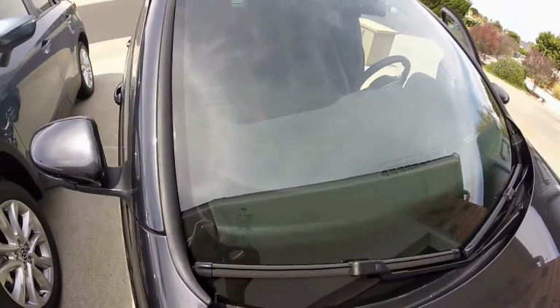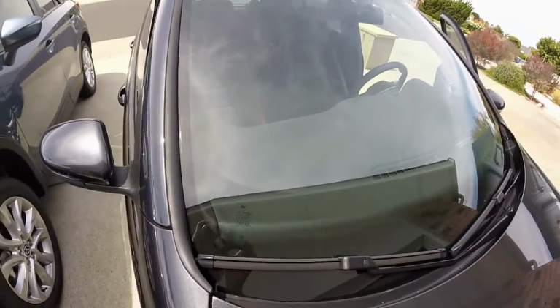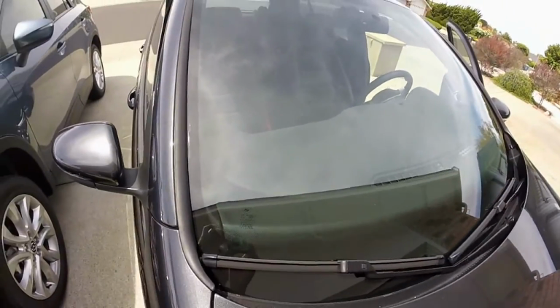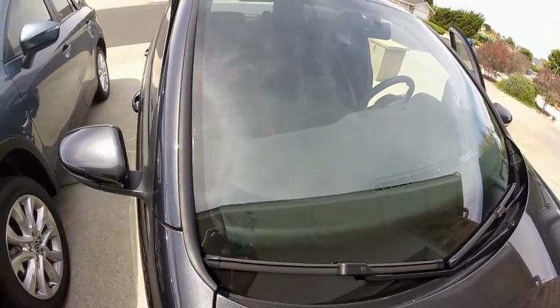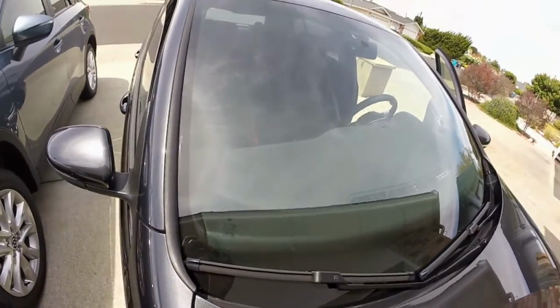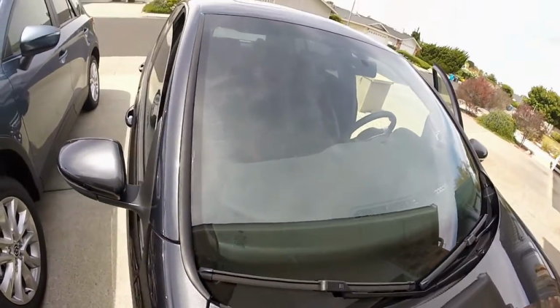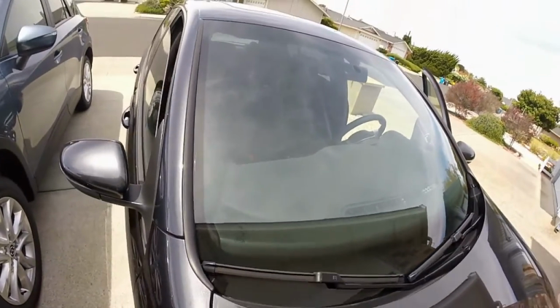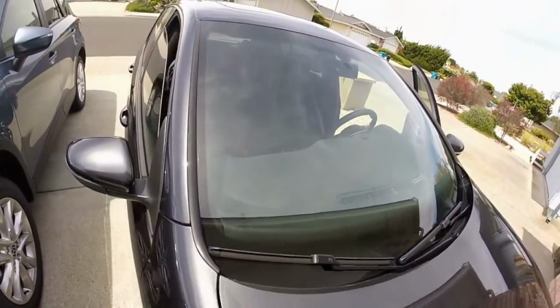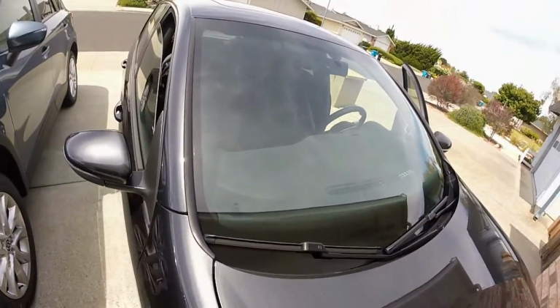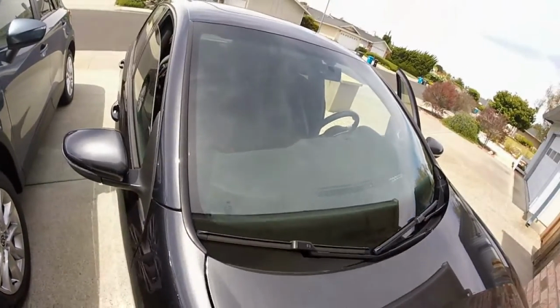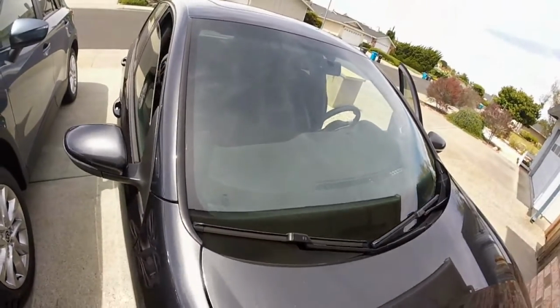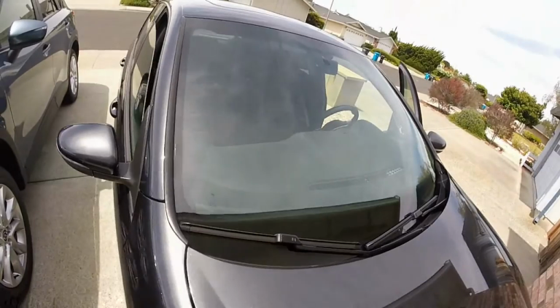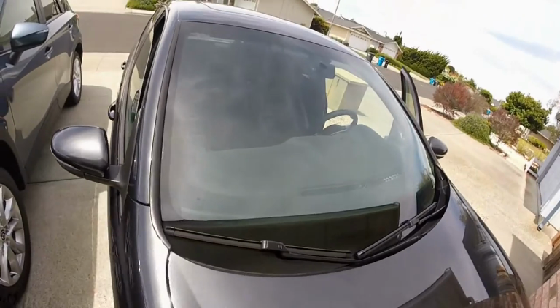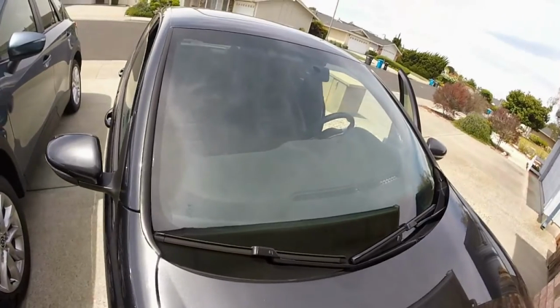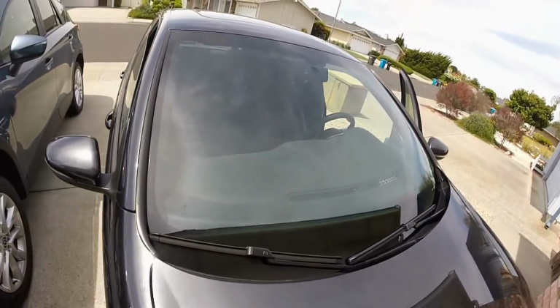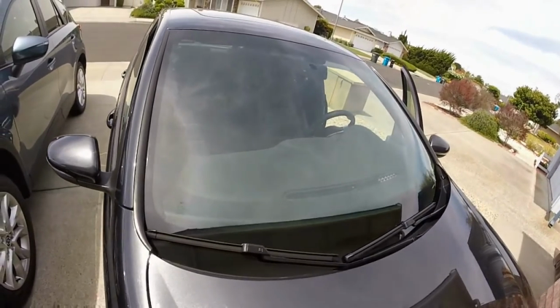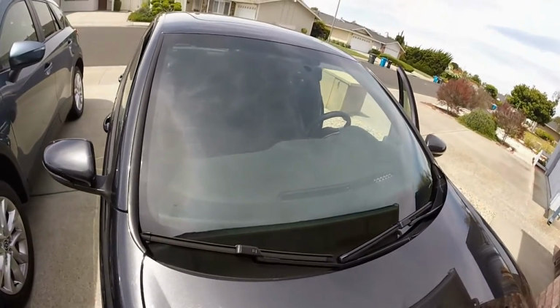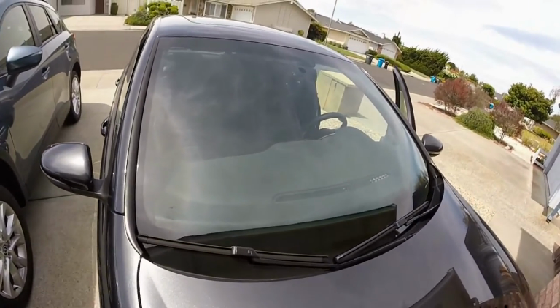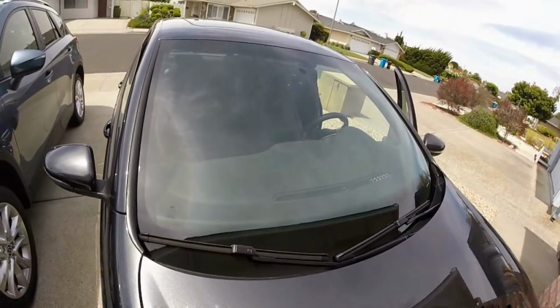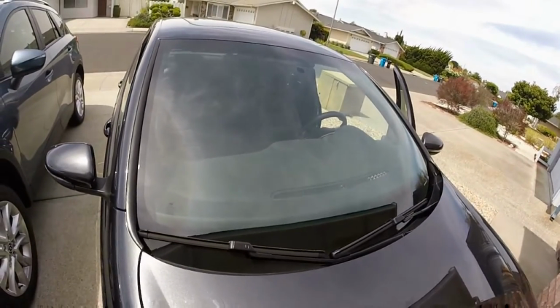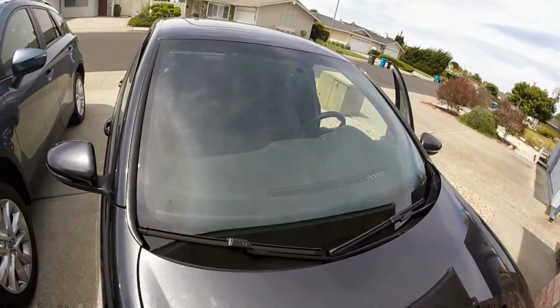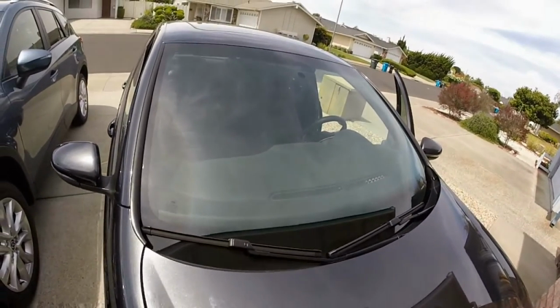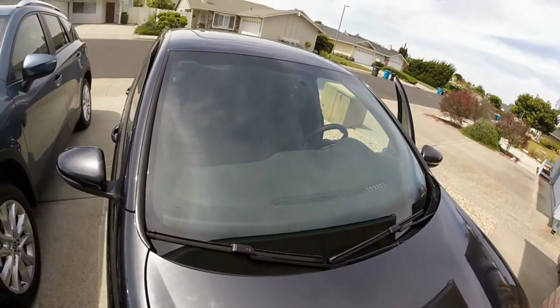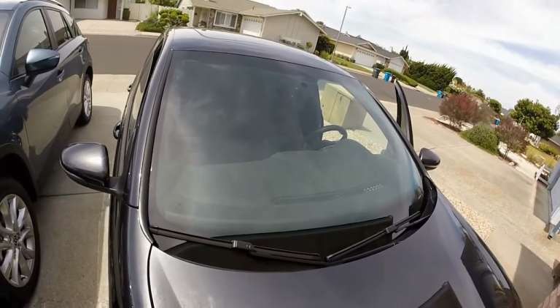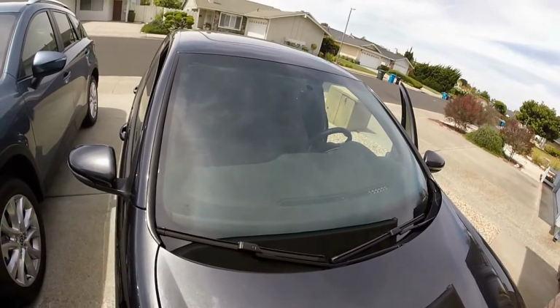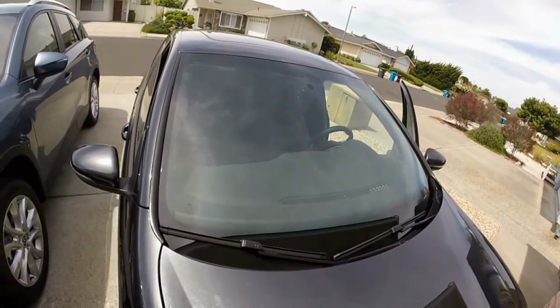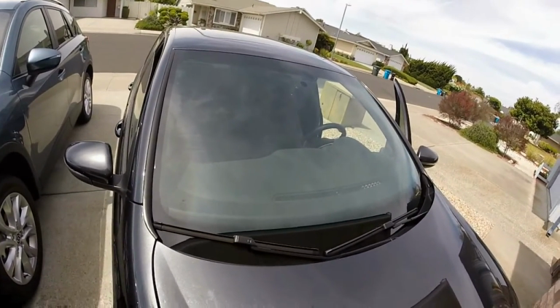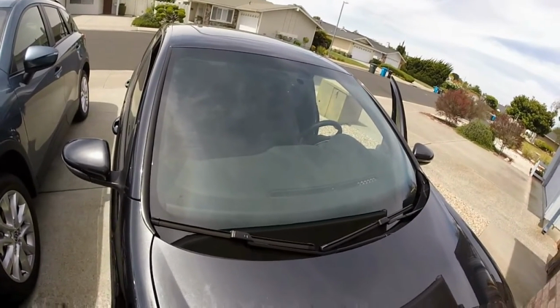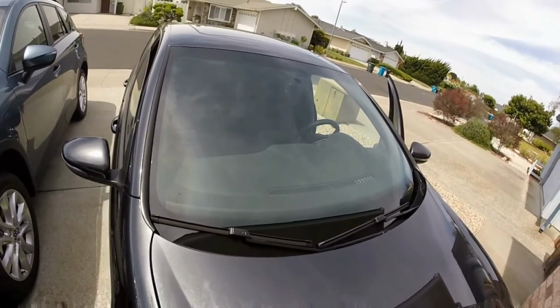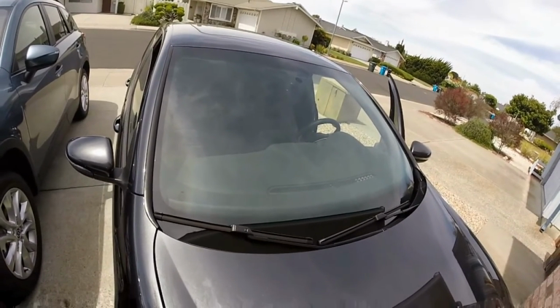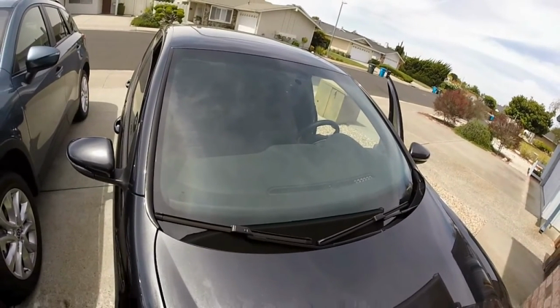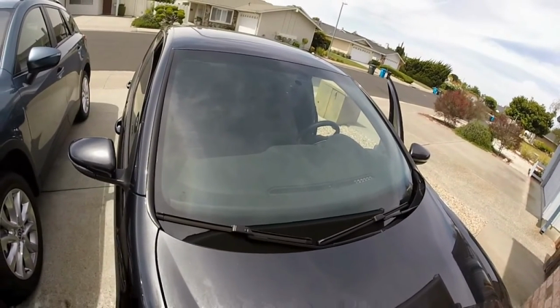Bottom line, everything went perfect. I have a new glass. At least for now, until it gets chipped again.